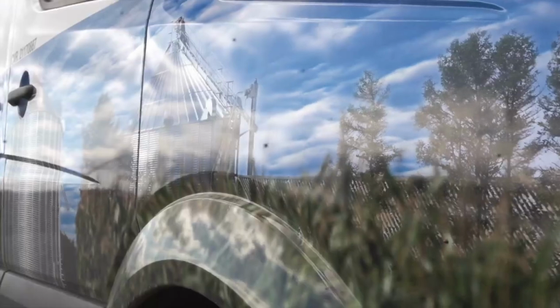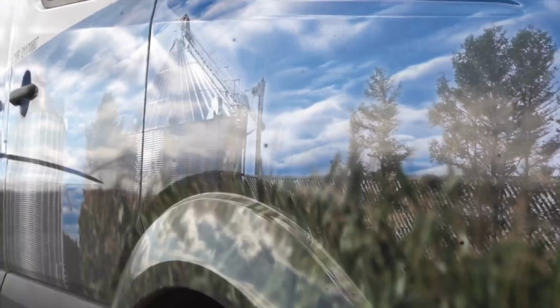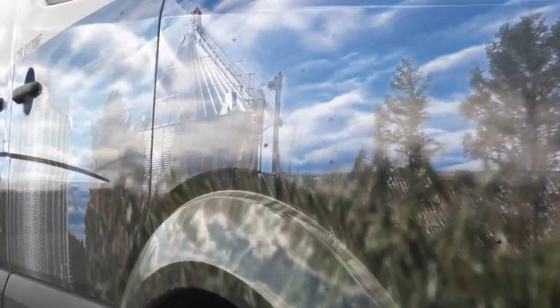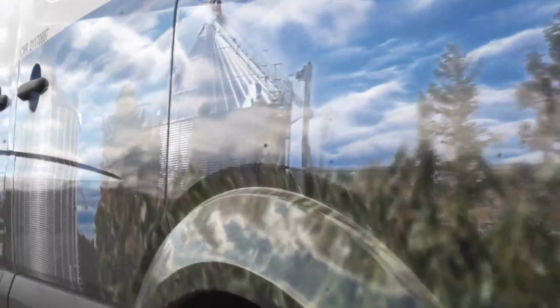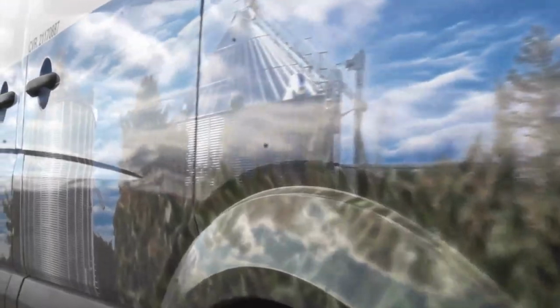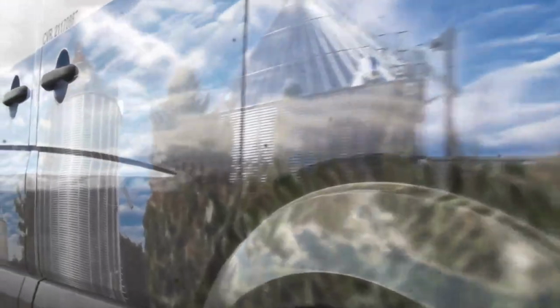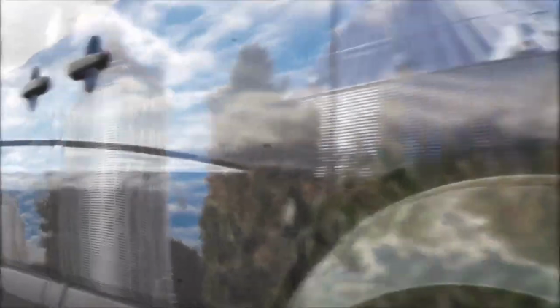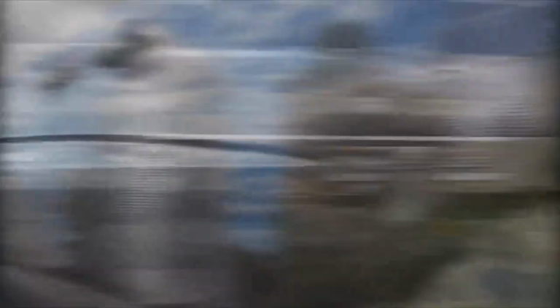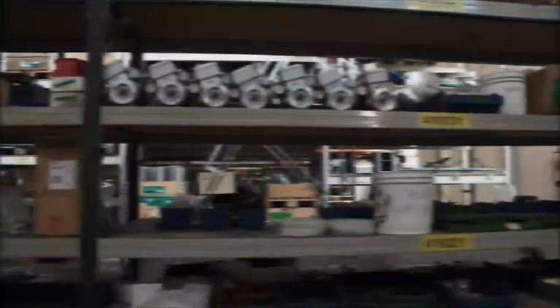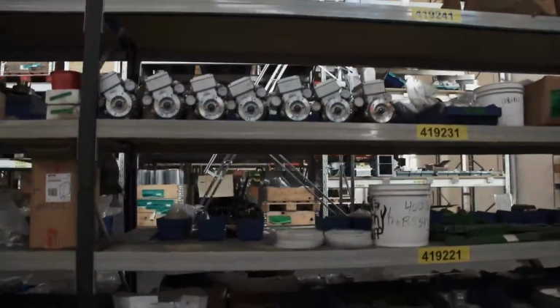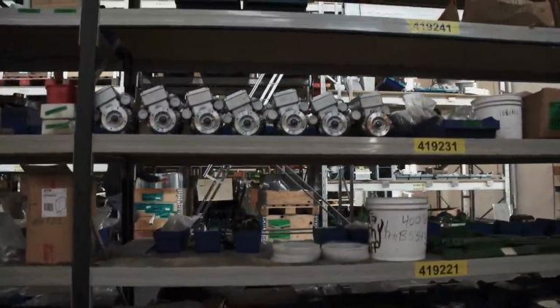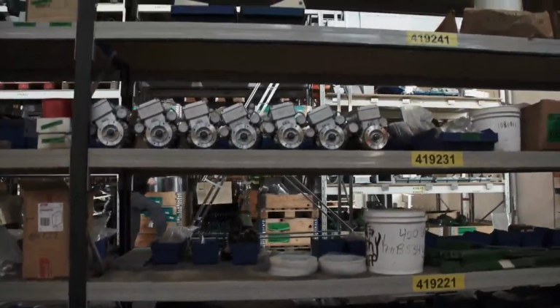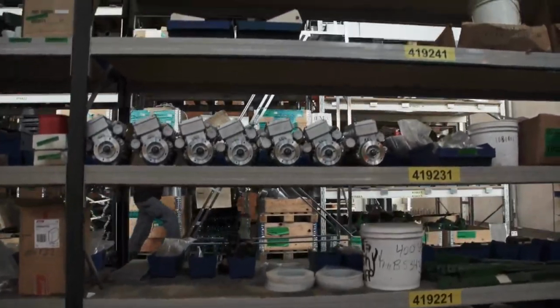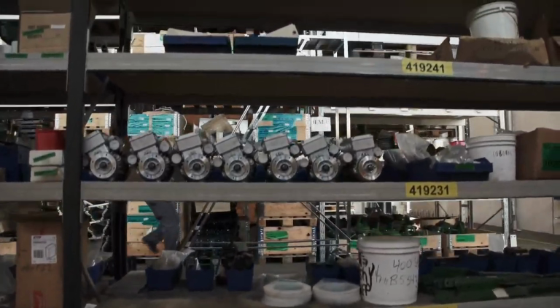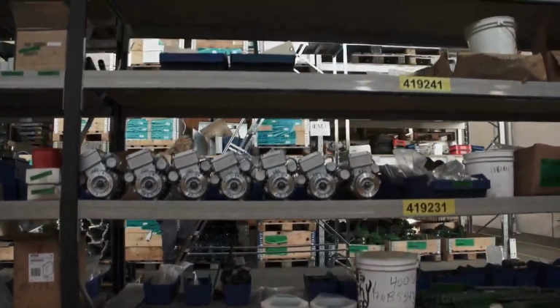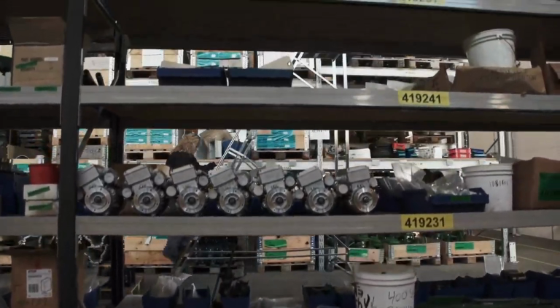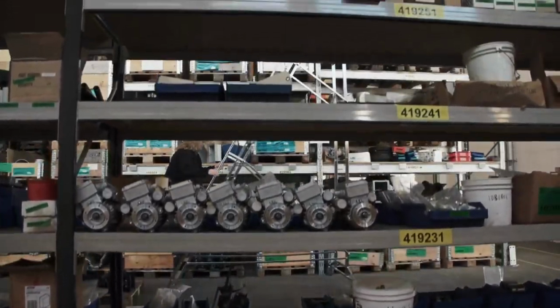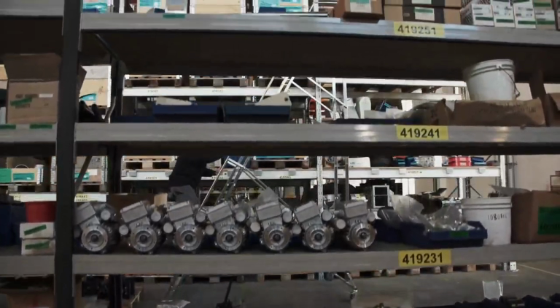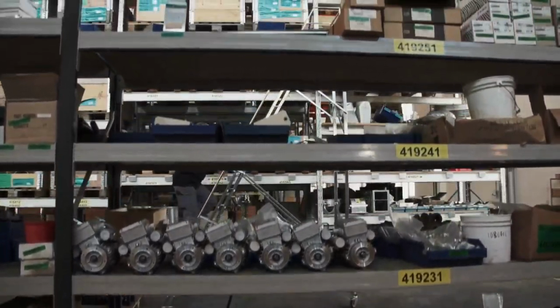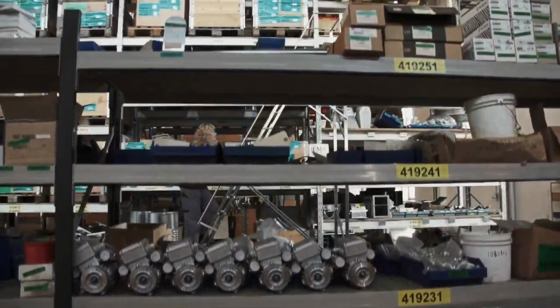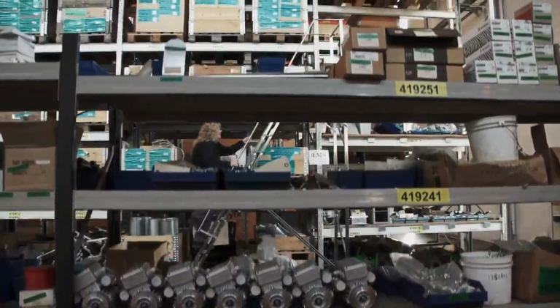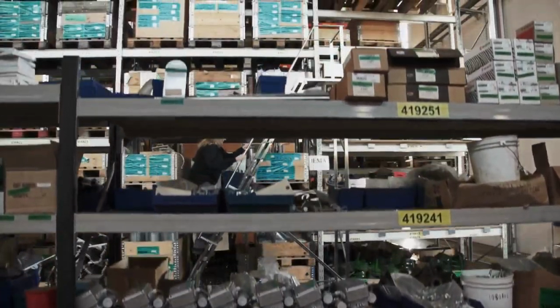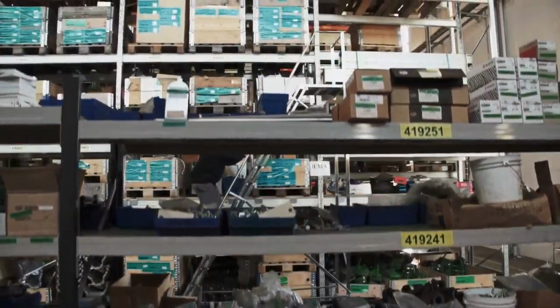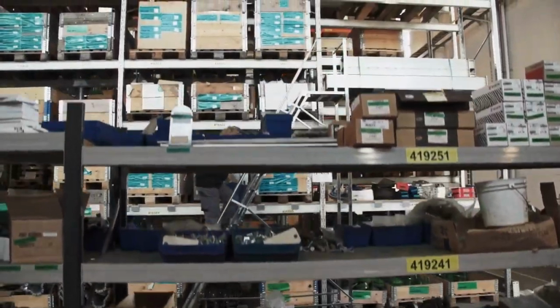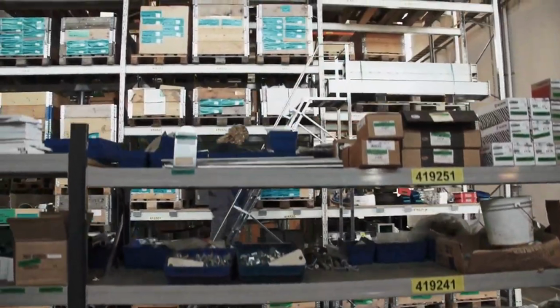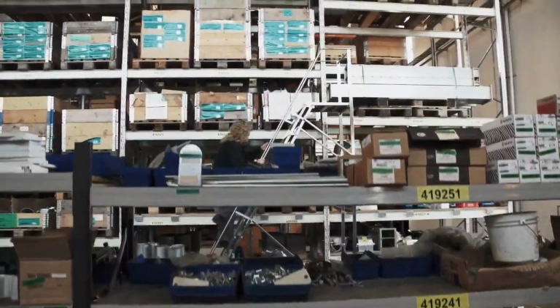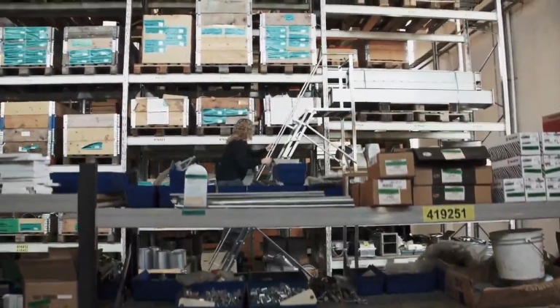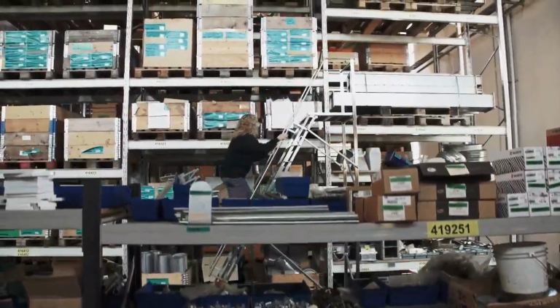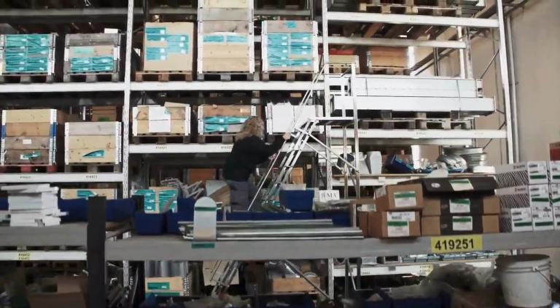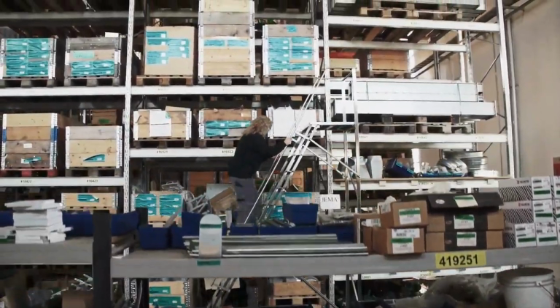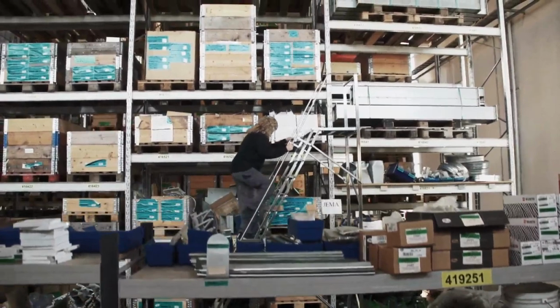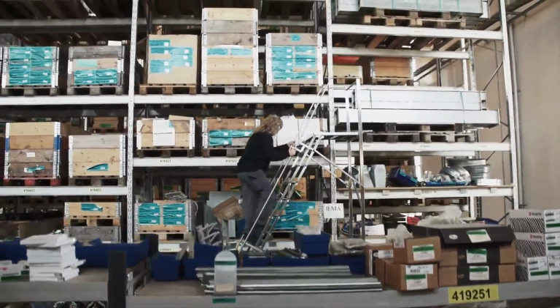We are also proud to say that we have the largest number of spare parts in stock in the whole of Europe.